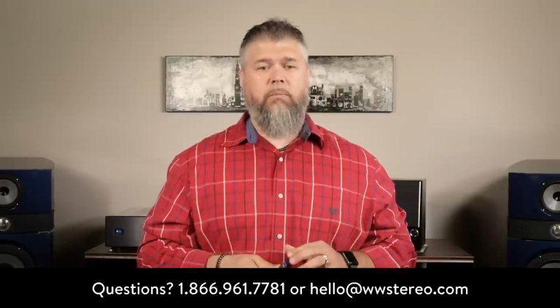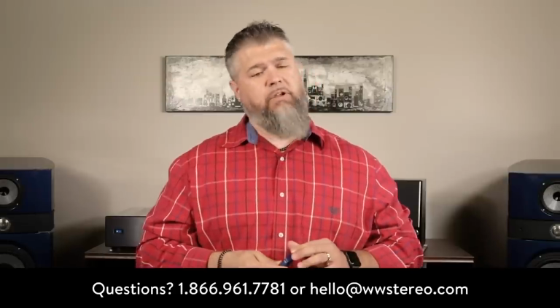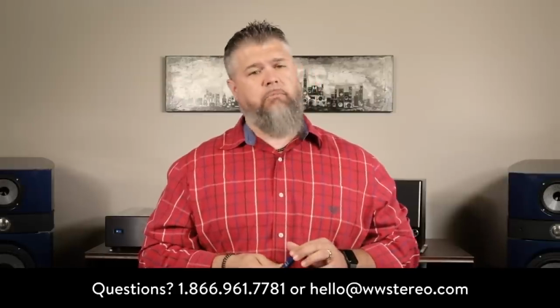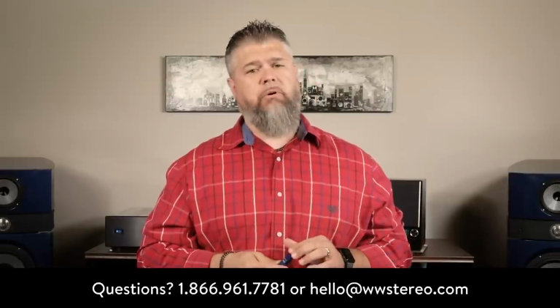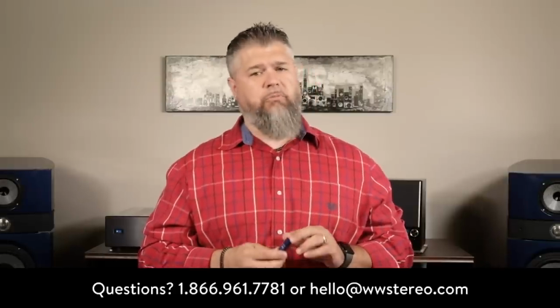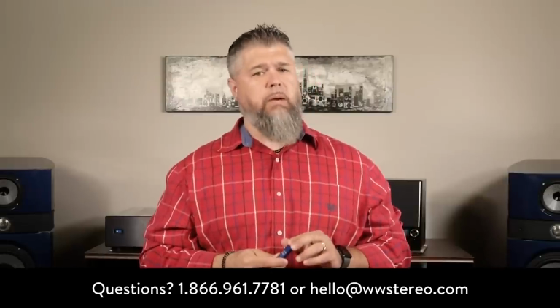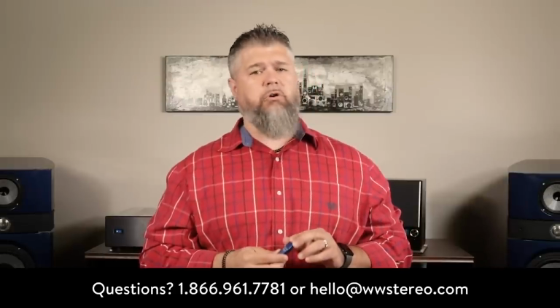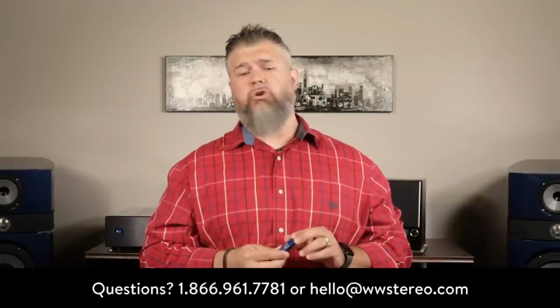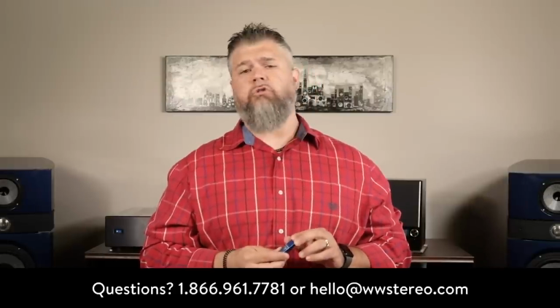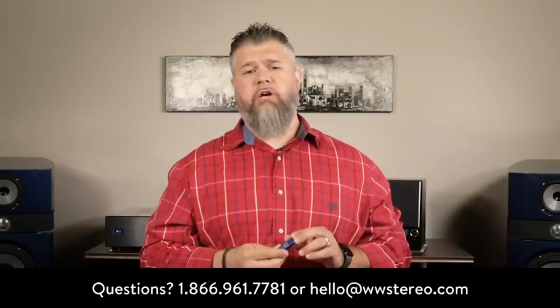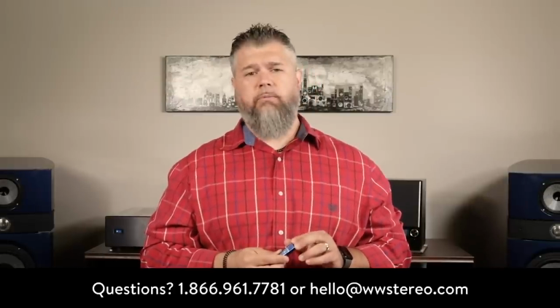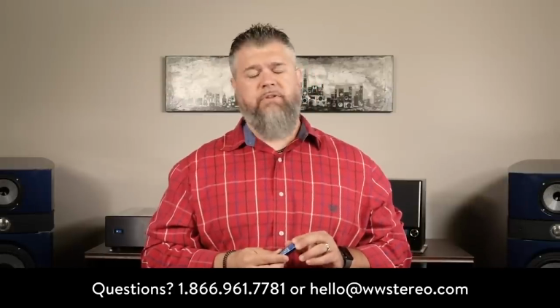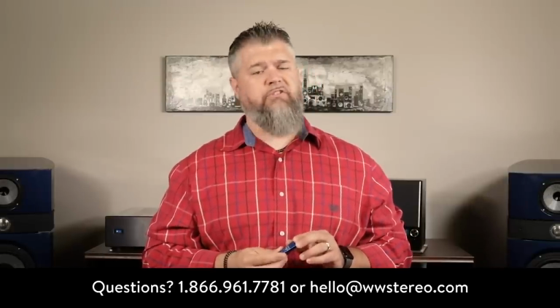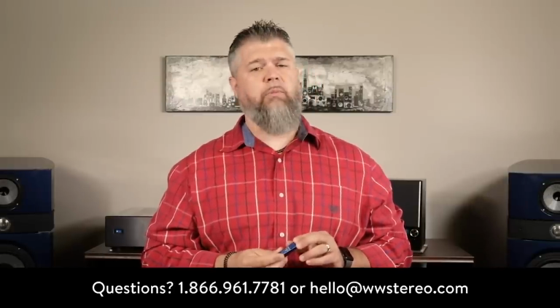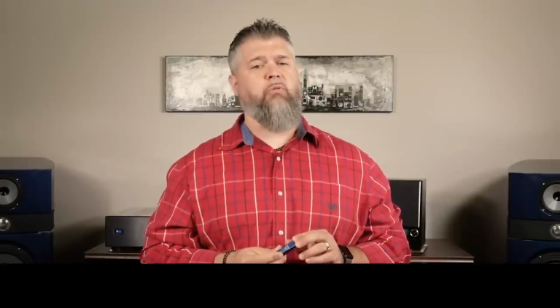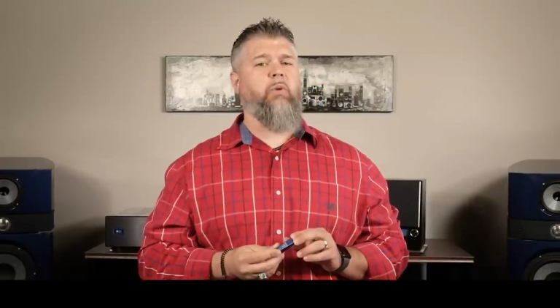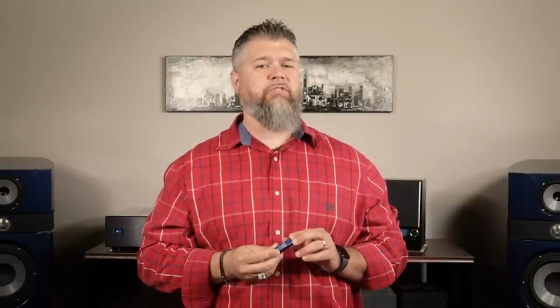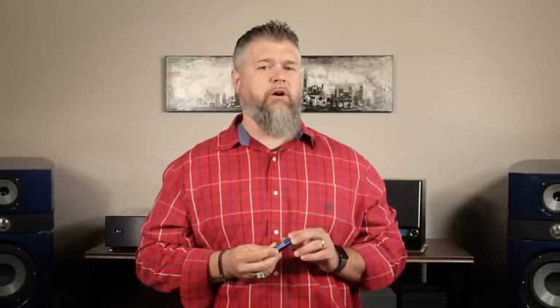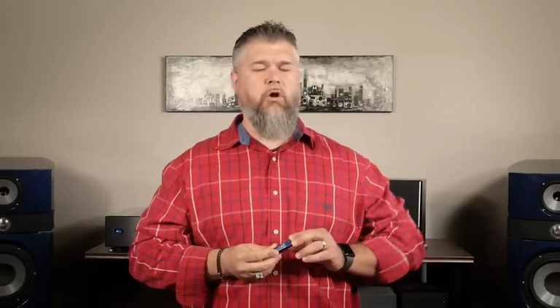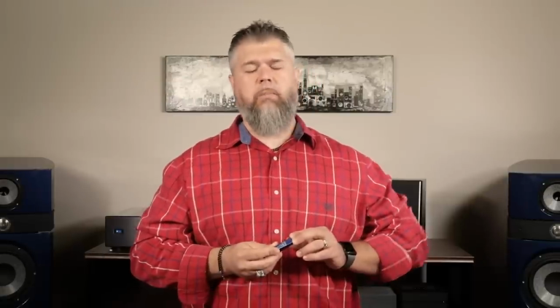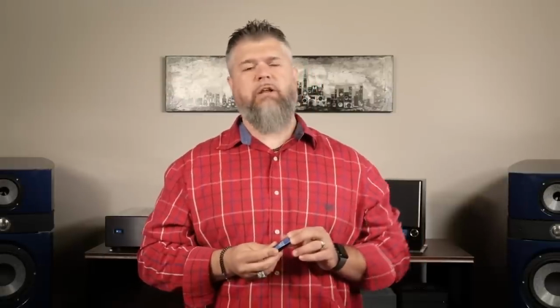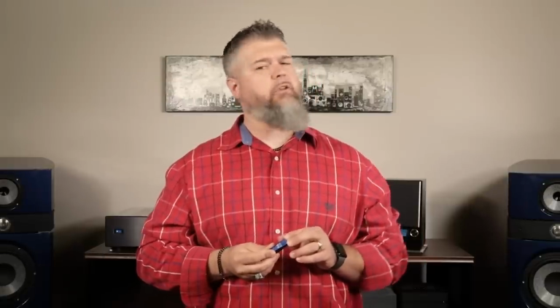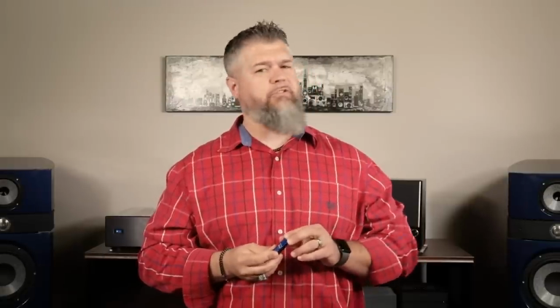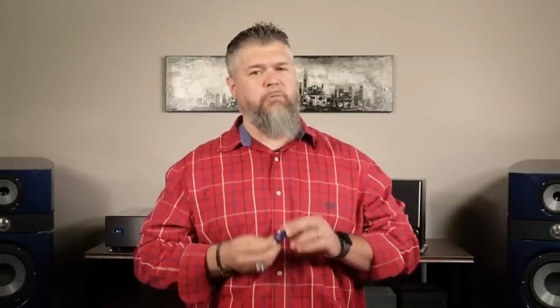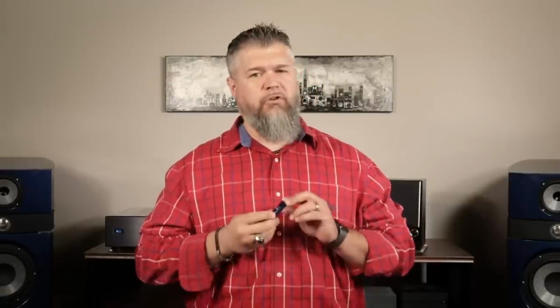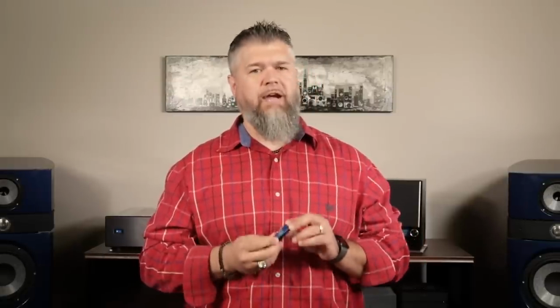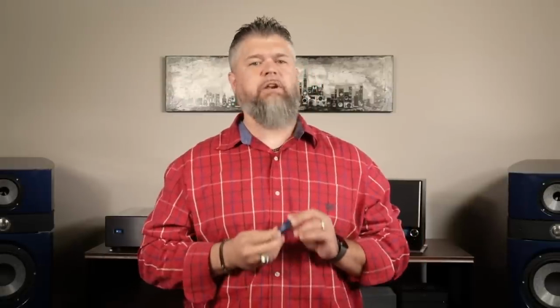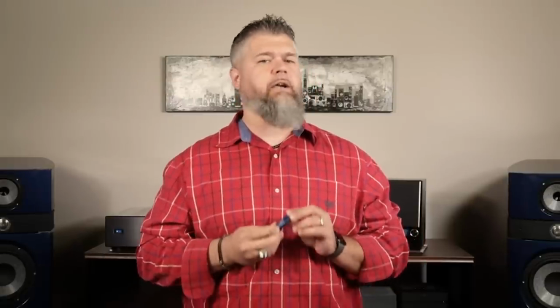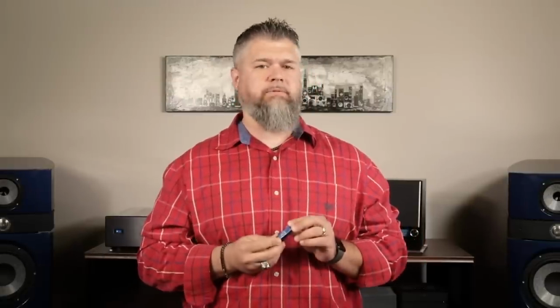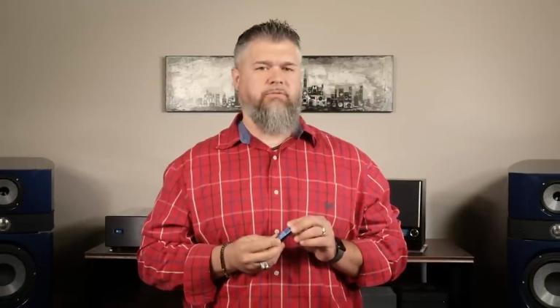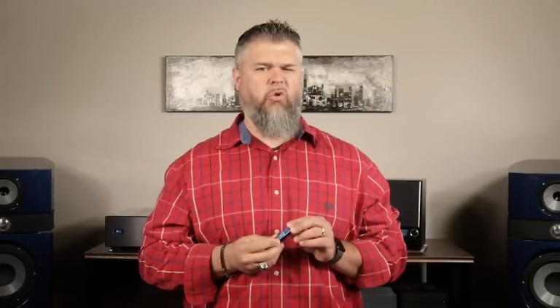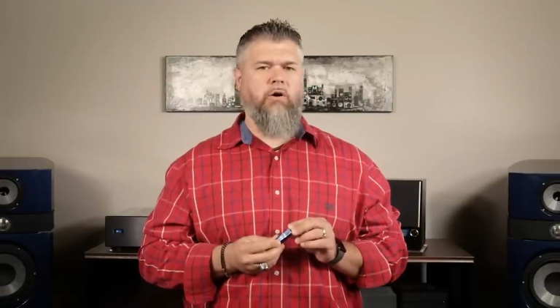Please remember to subscribe to our YouTube channel. This is Adam with Worldwide Stereo, reminding you to listen to music every day. So long.